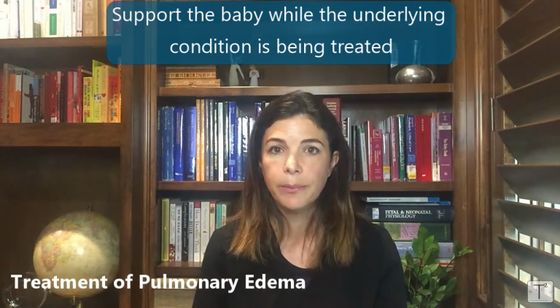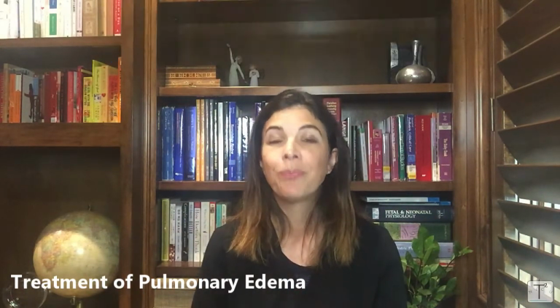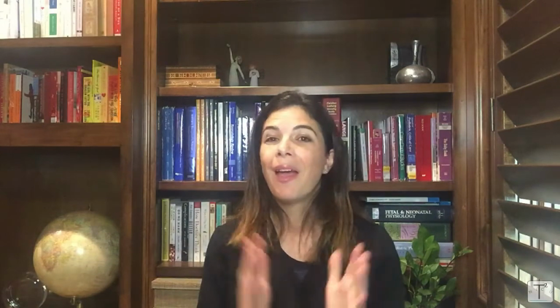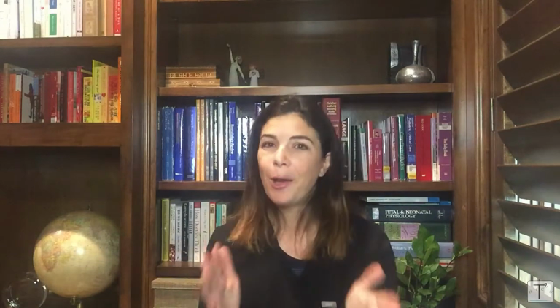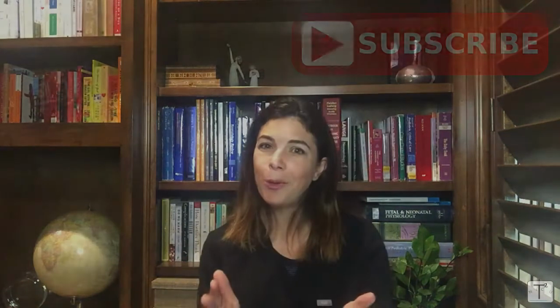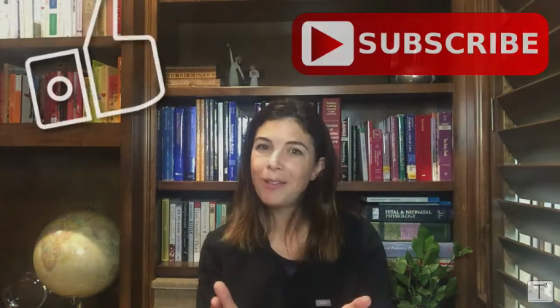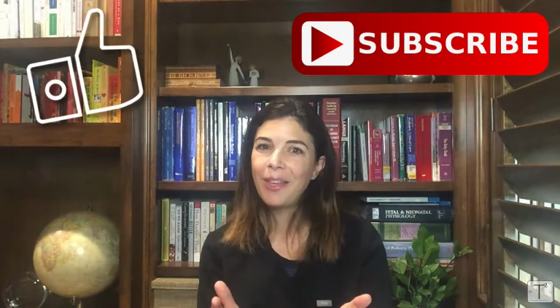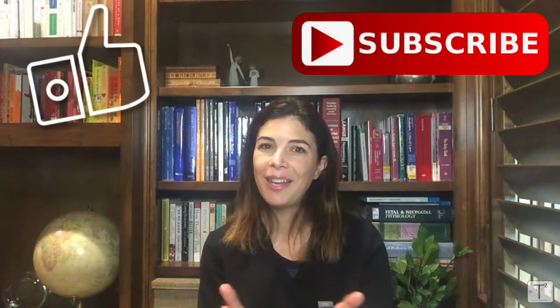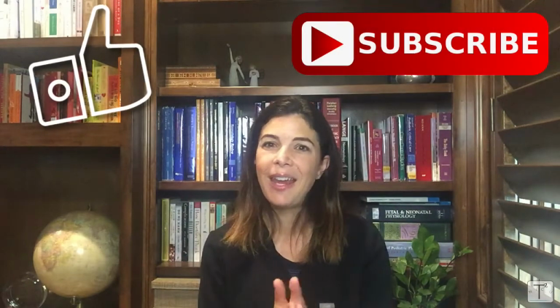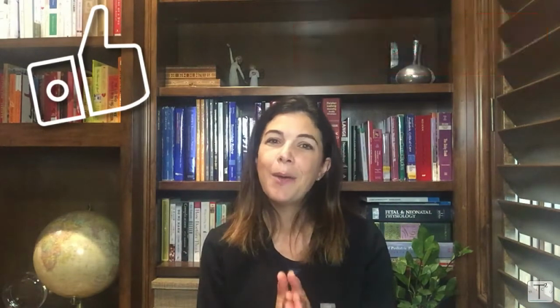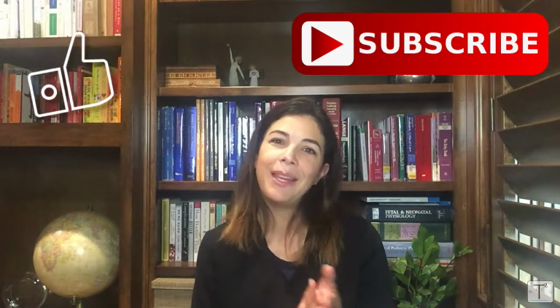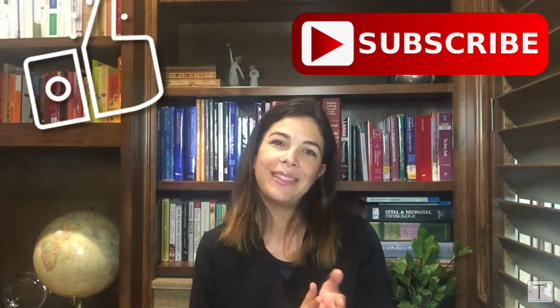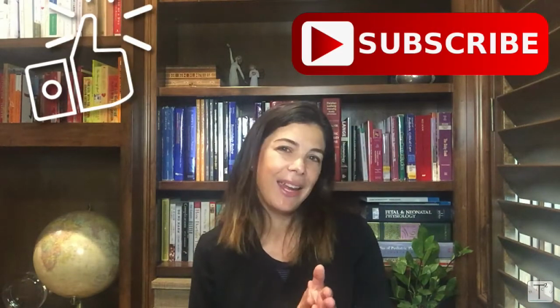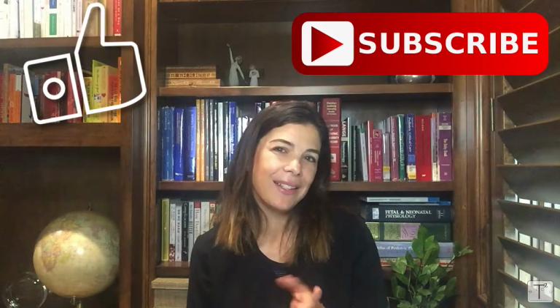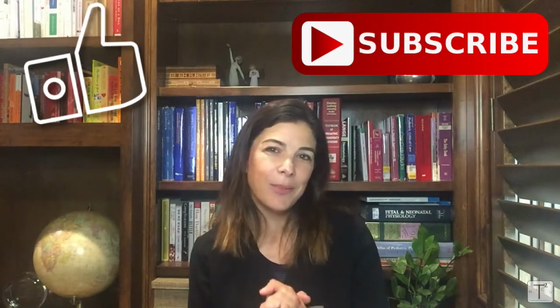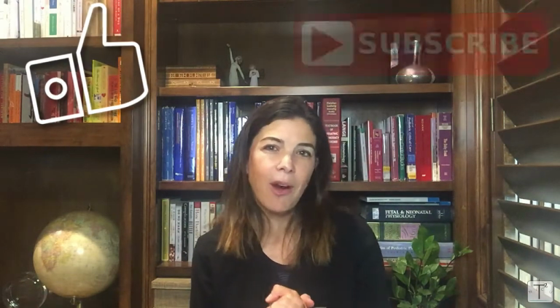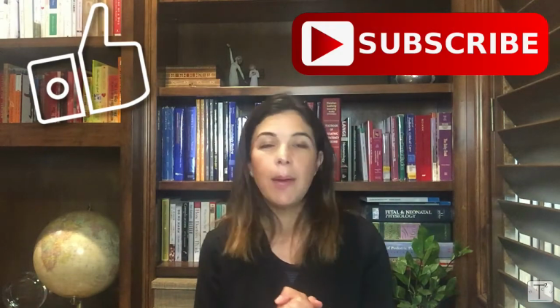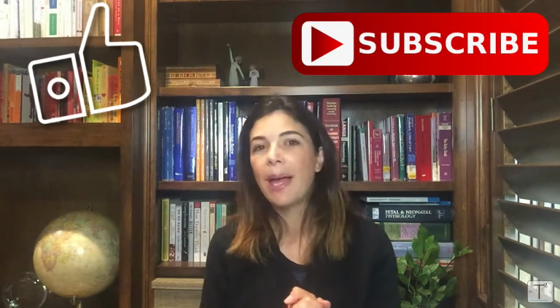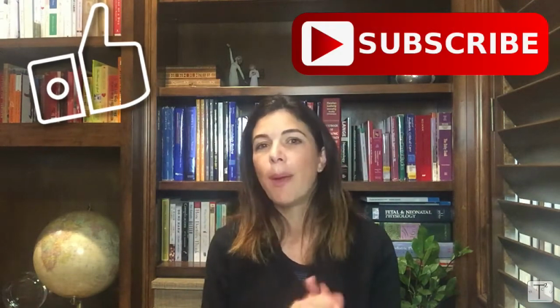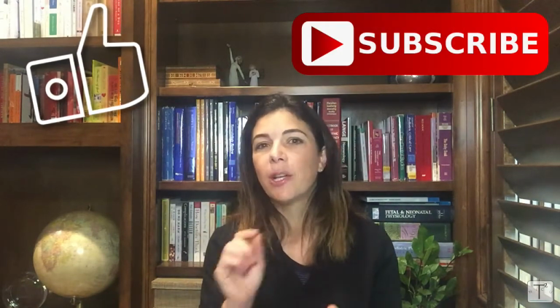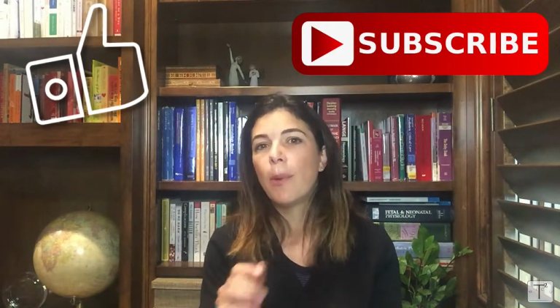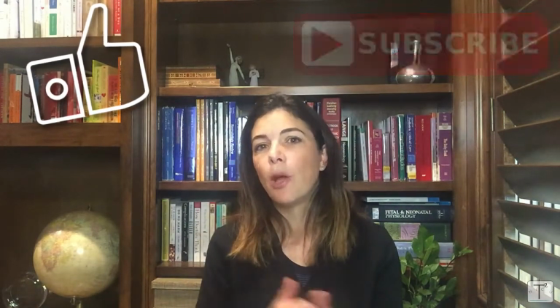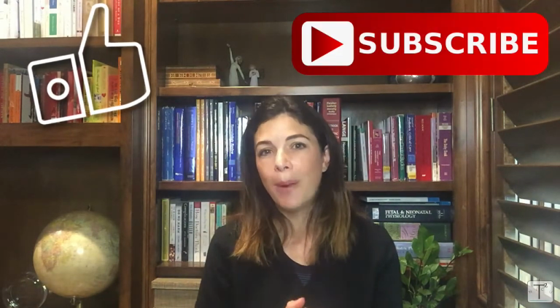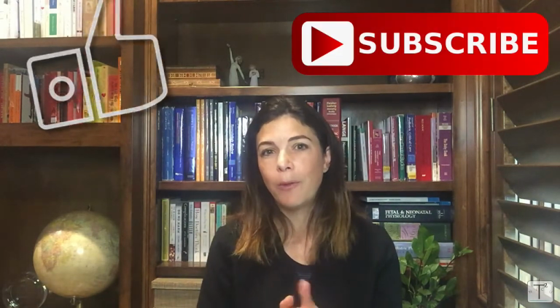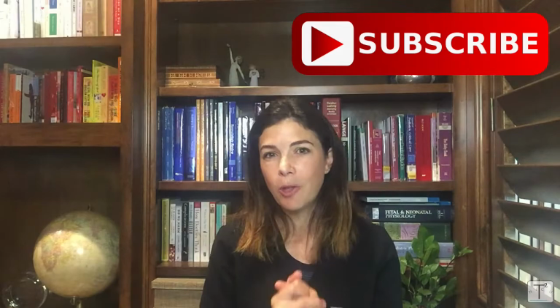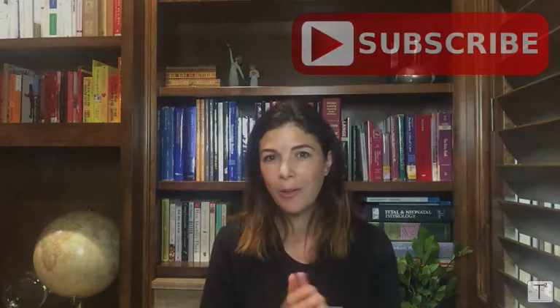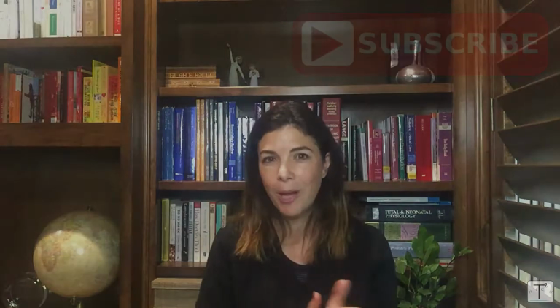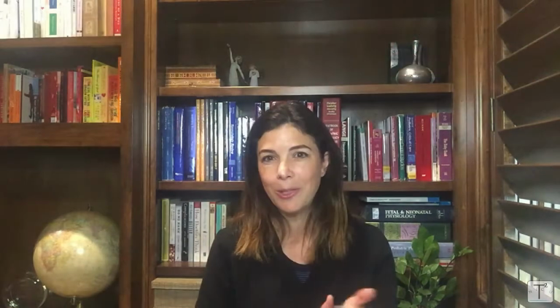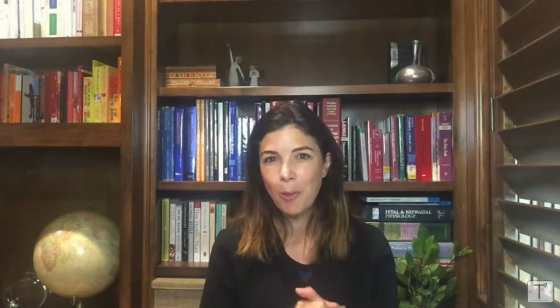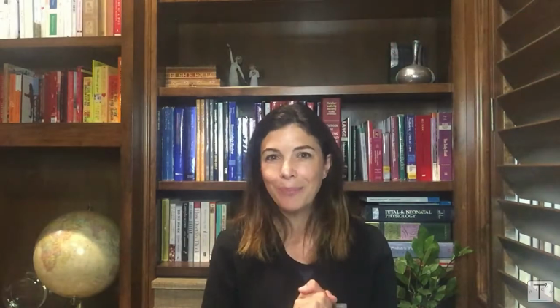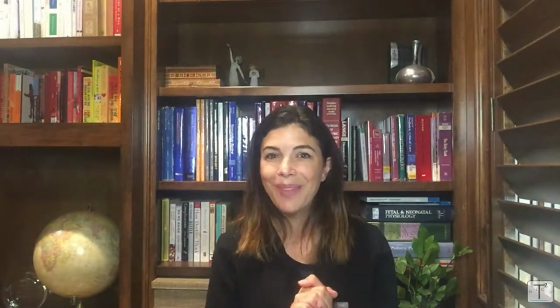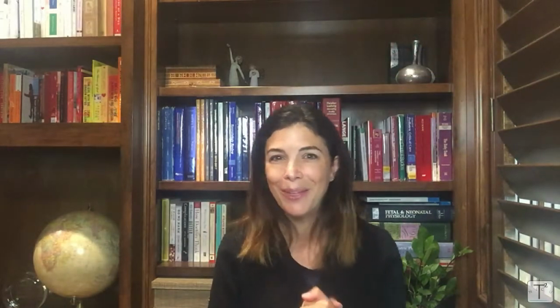I hope you learned something today. Please like and subscribe, and remember to comment below about future topics you'd like me to talk about. Thank you!